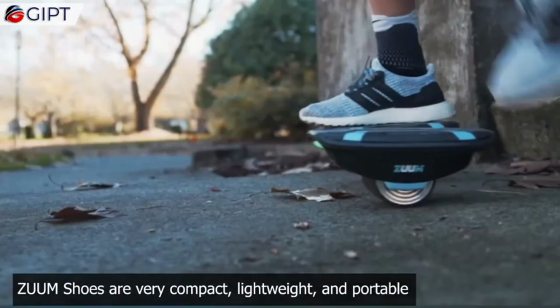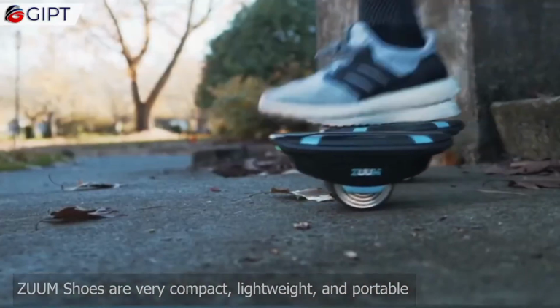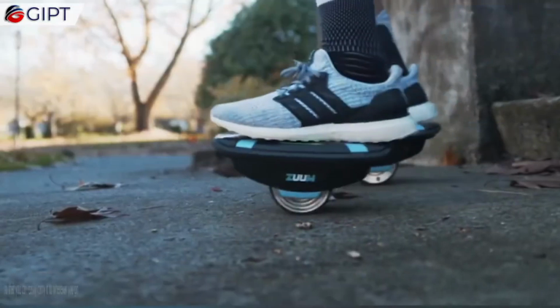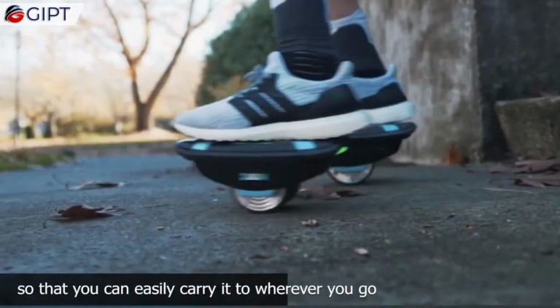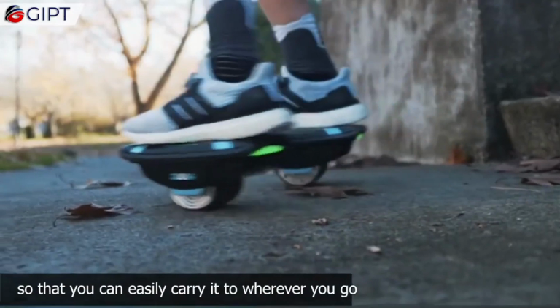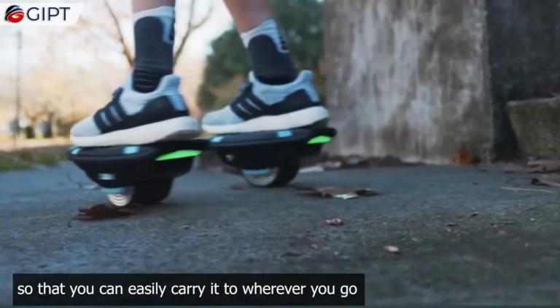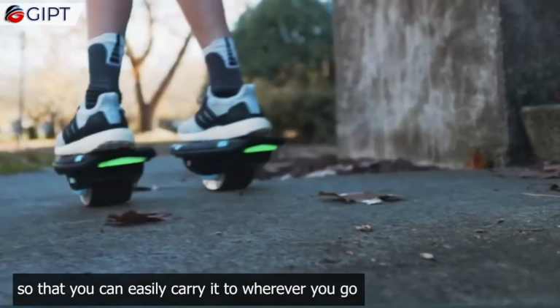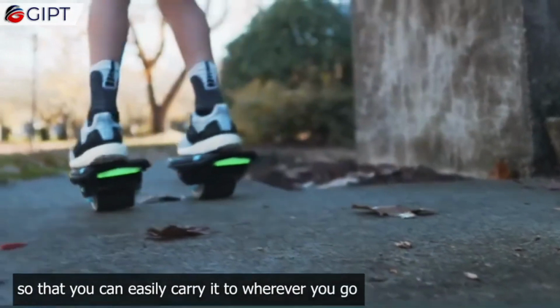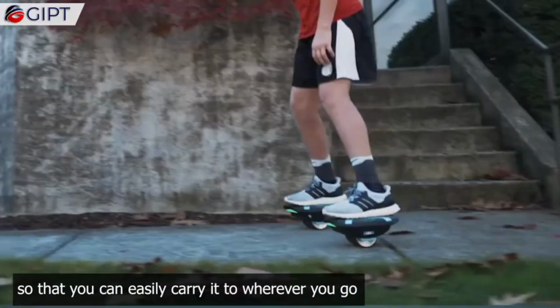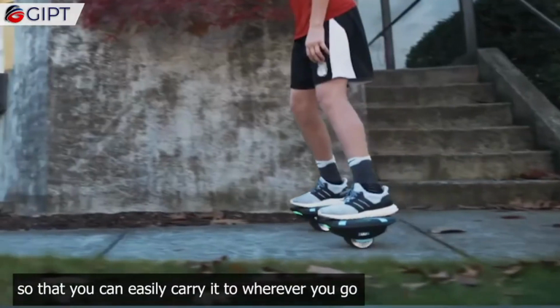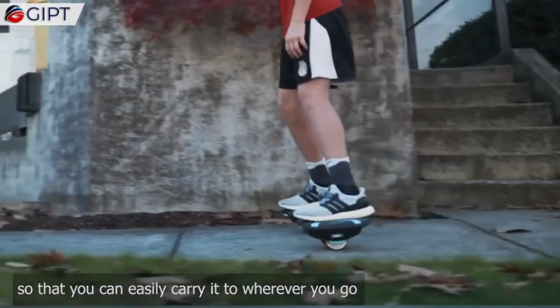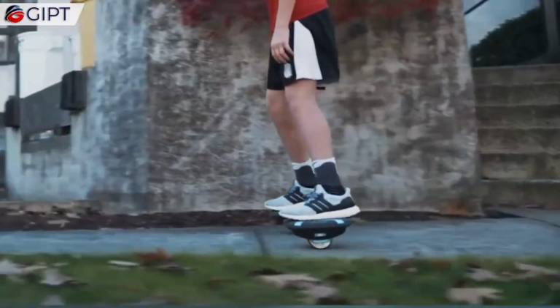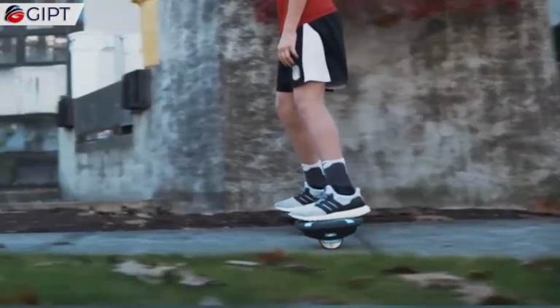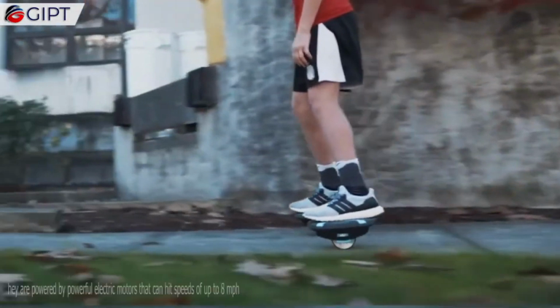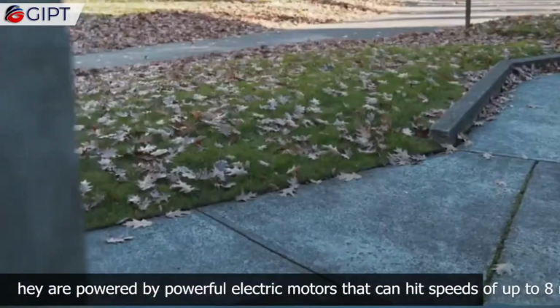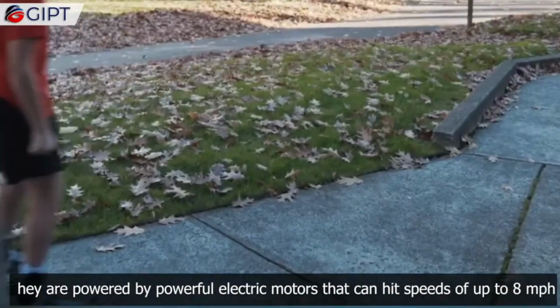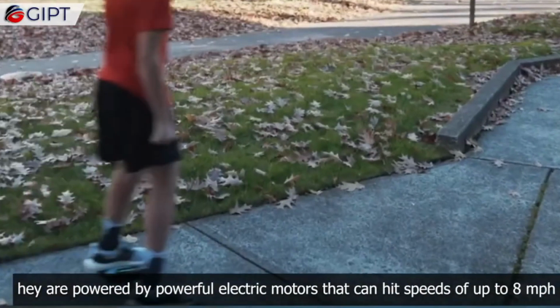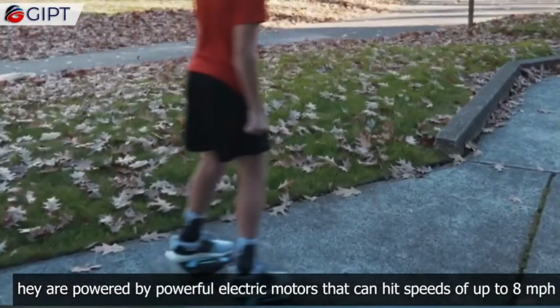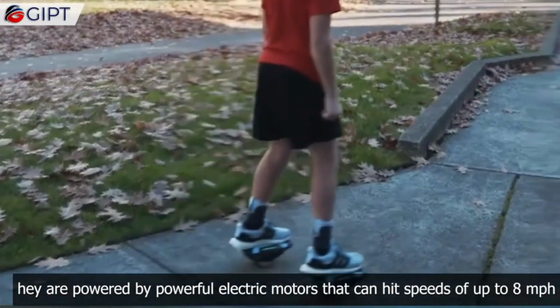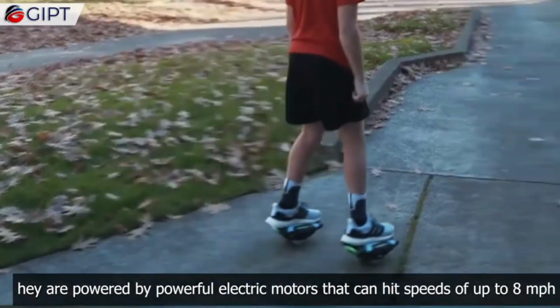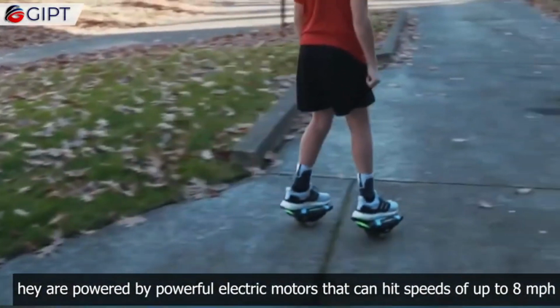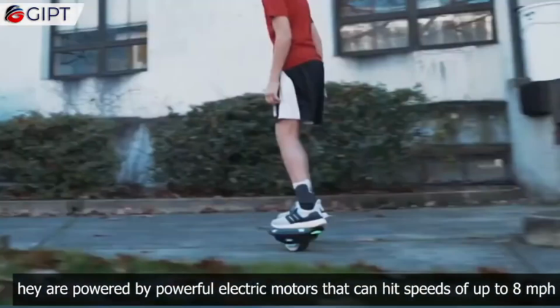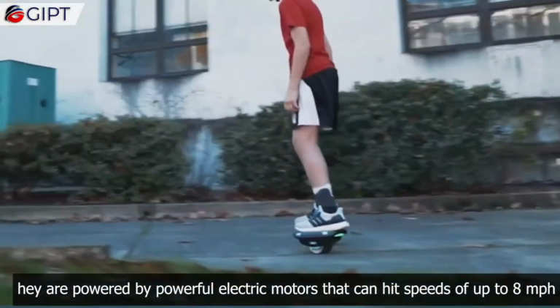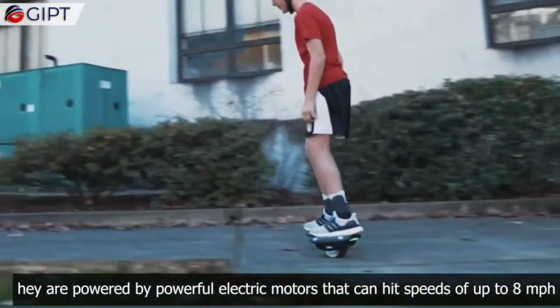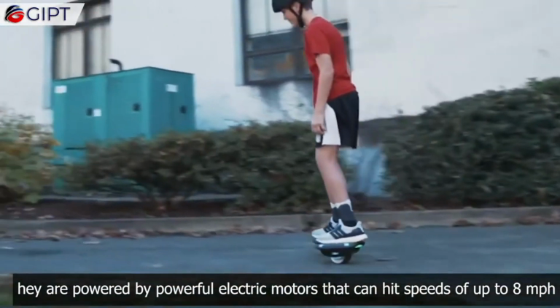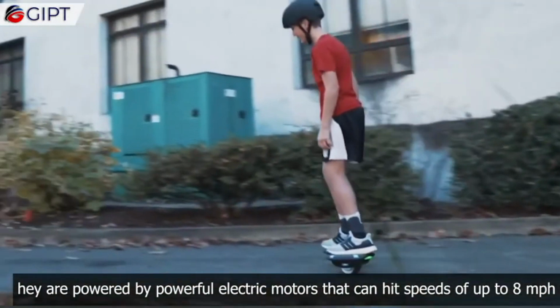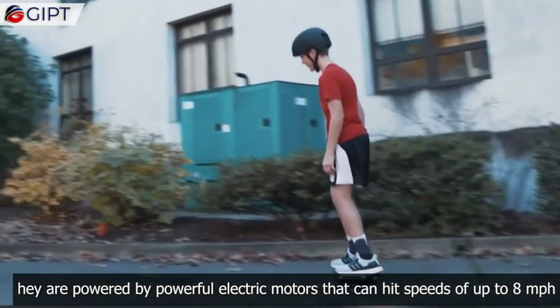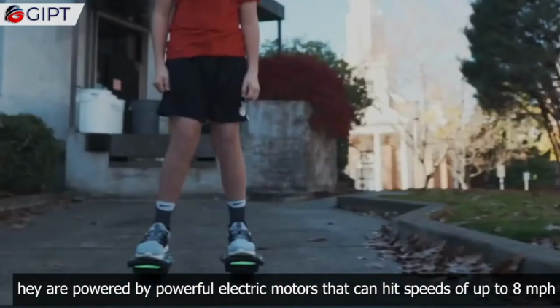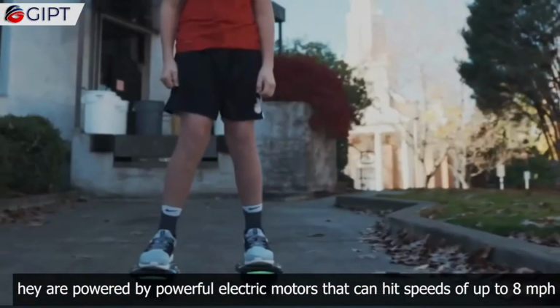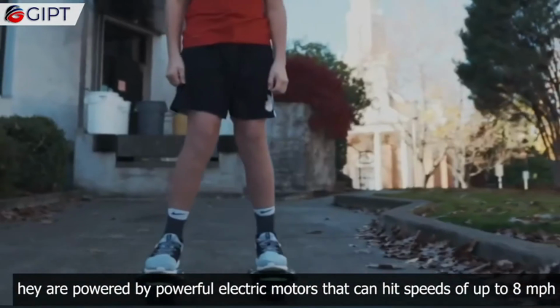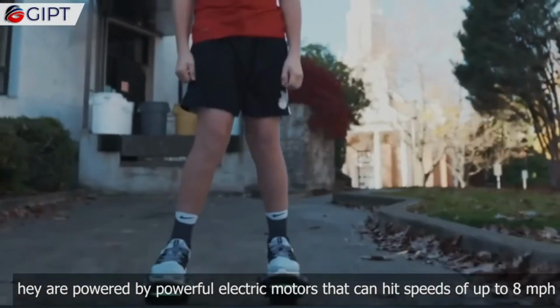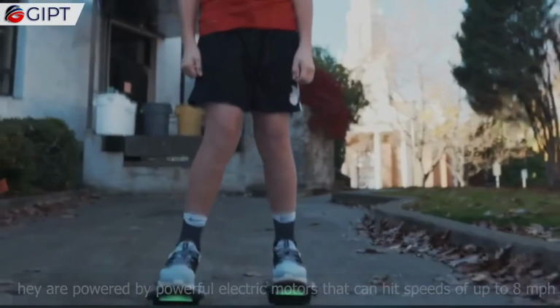Their sturdy construction guarantees they can withstand the wear and tear of everyday use, and their small size makes them convenient to transport.